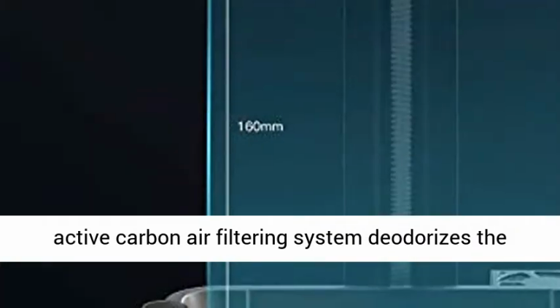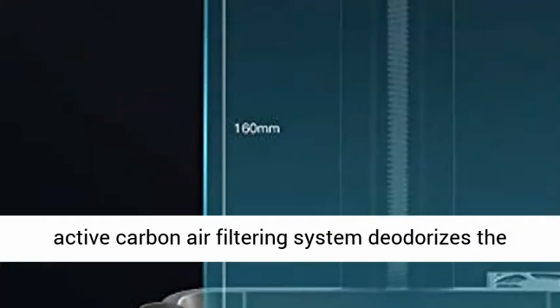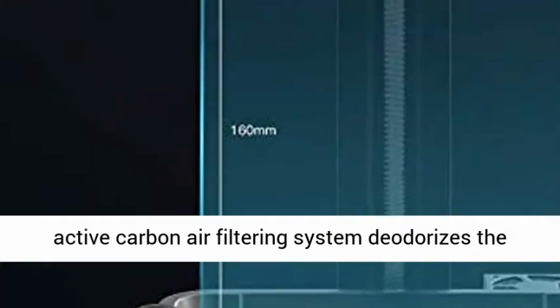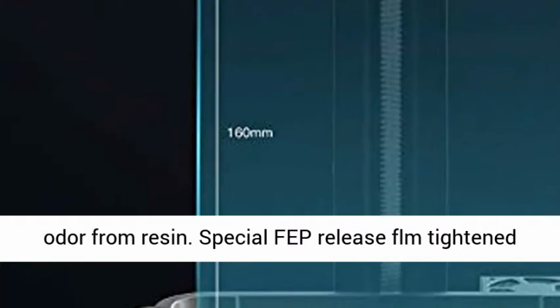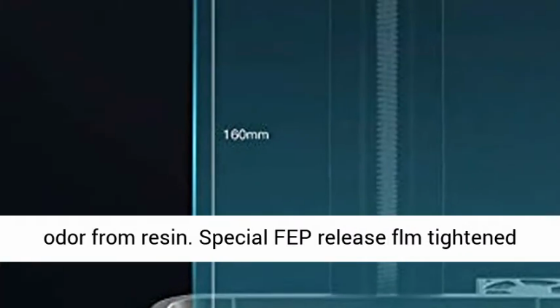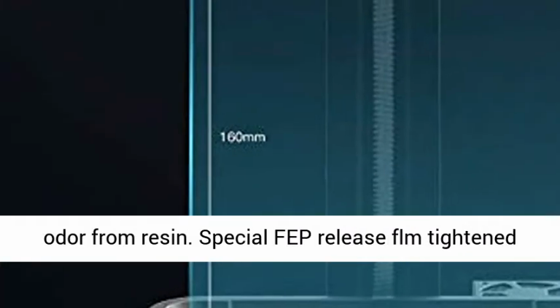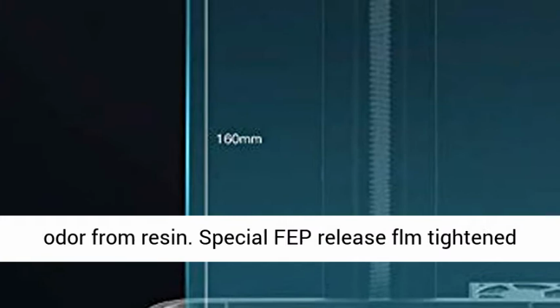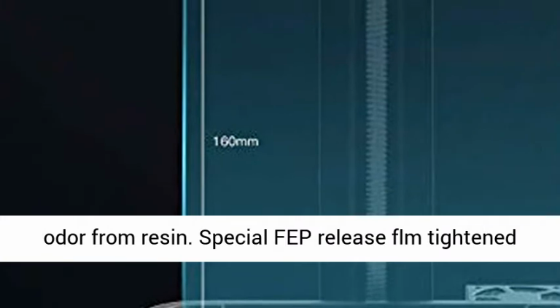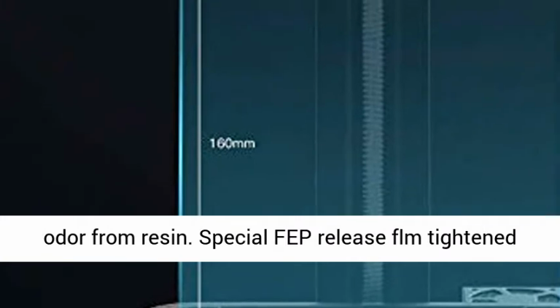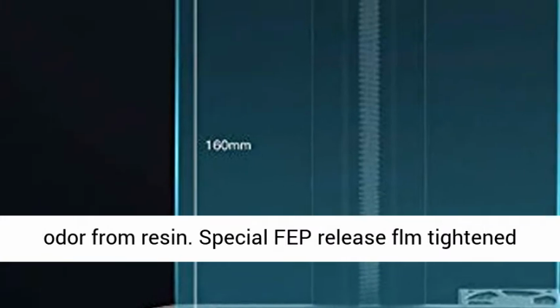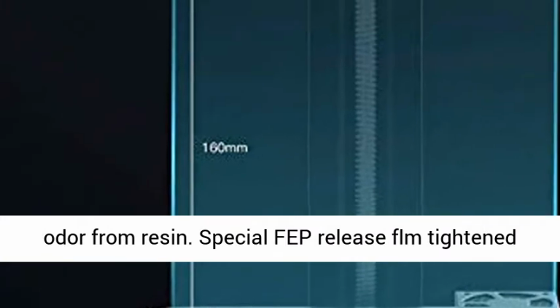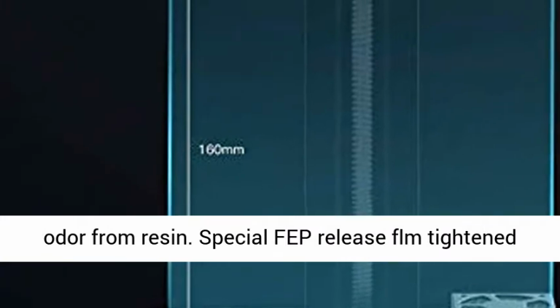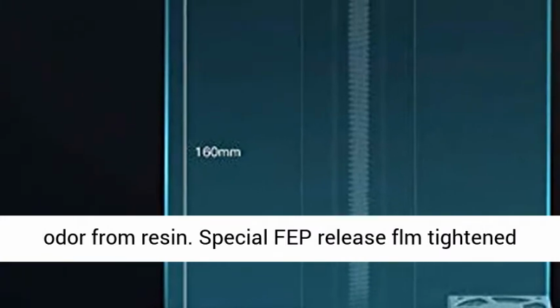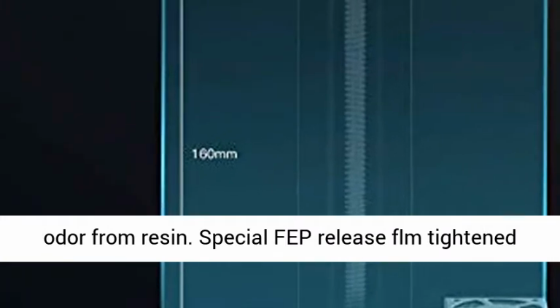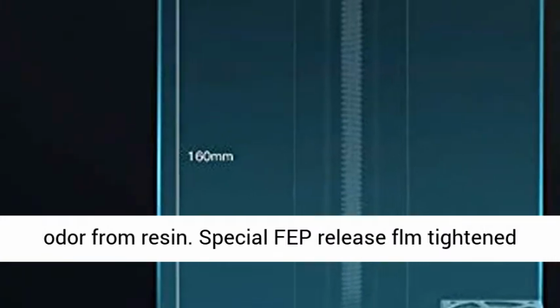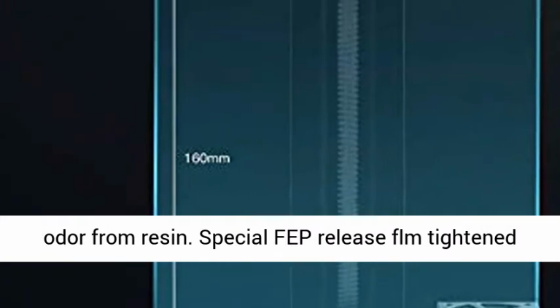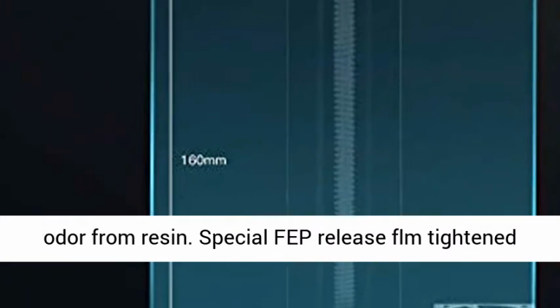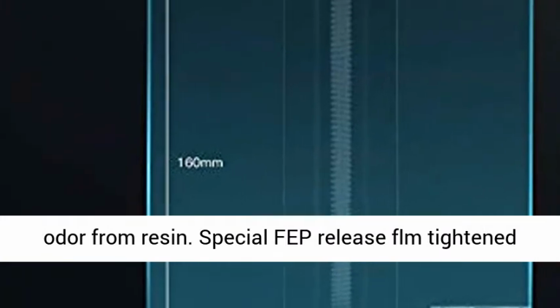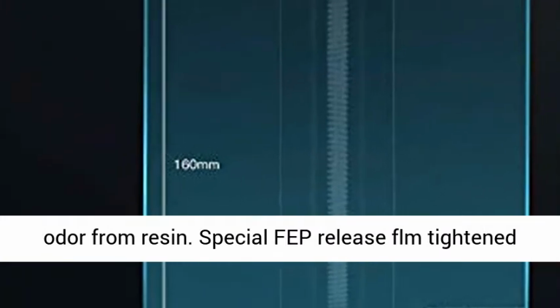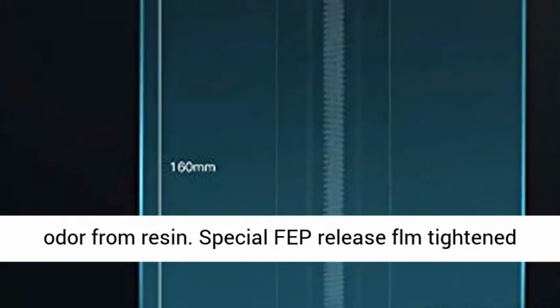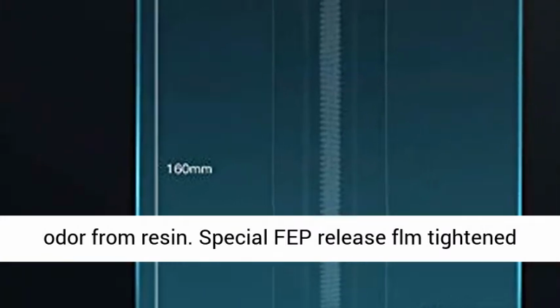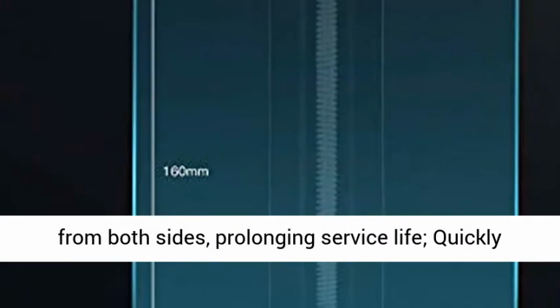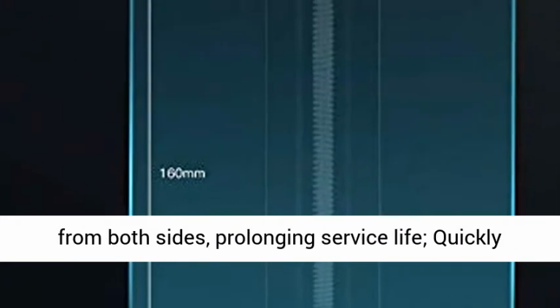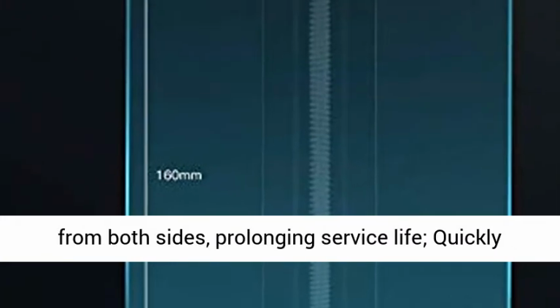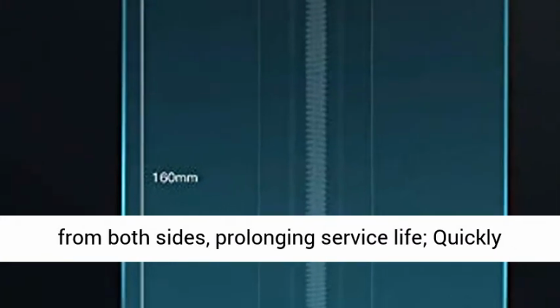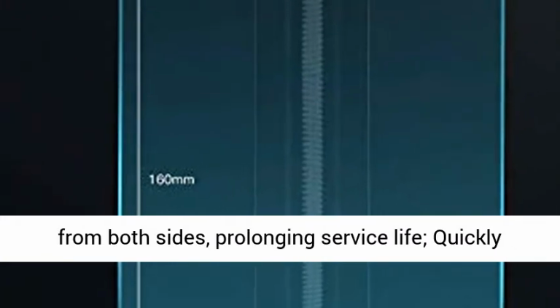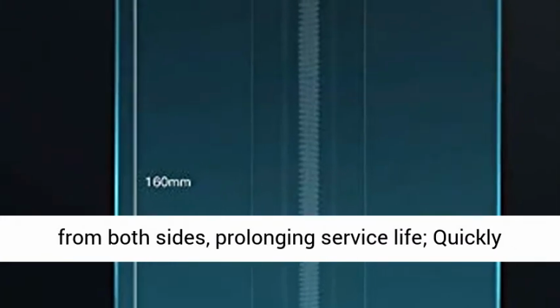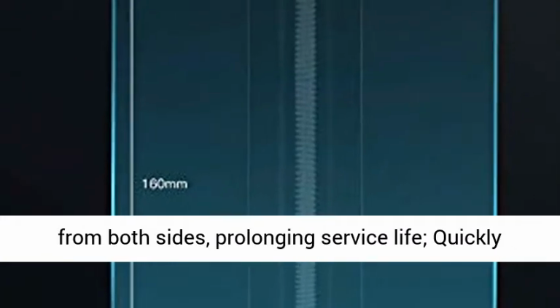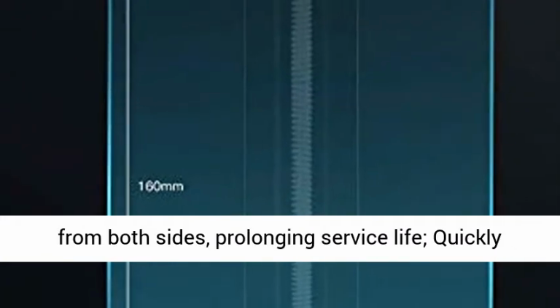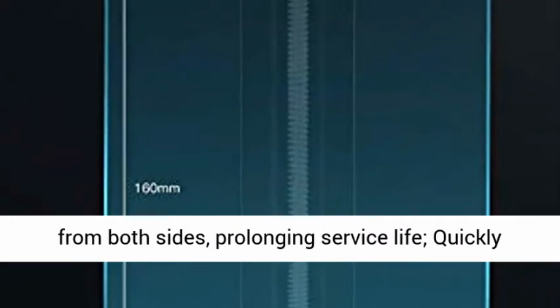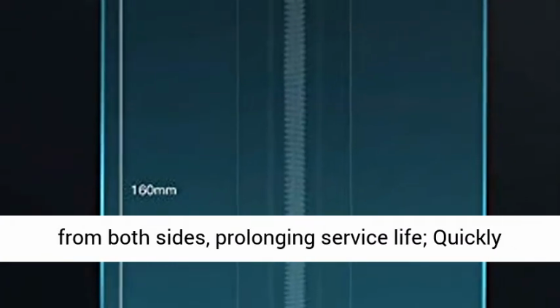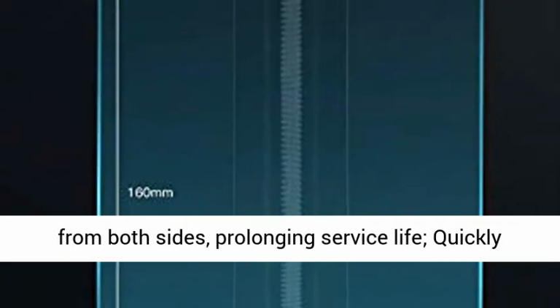Safe Air Filtering System: Double fans and active carbon air filtering system deodorizes the odor from resin.